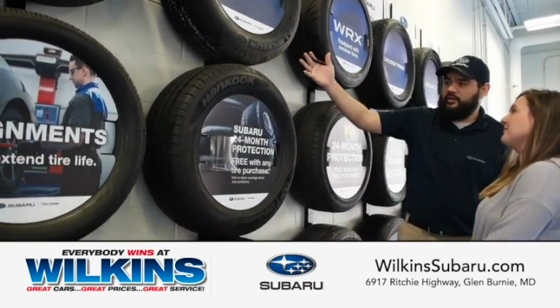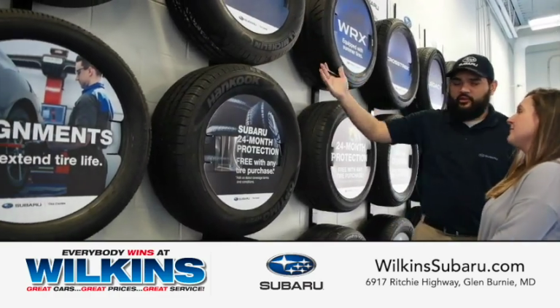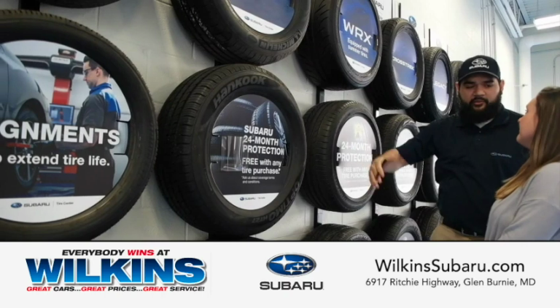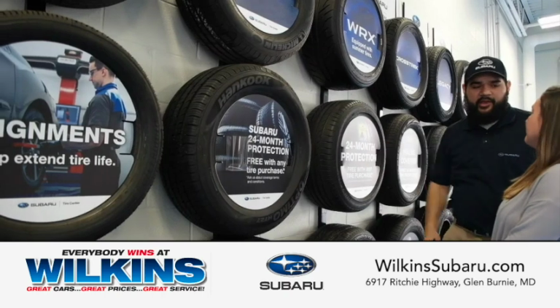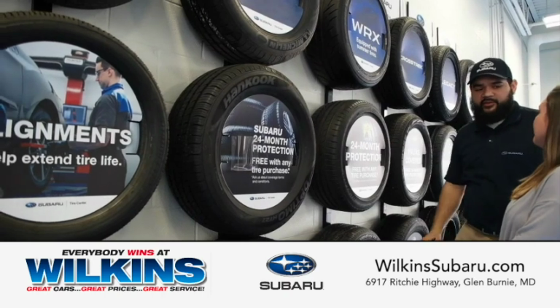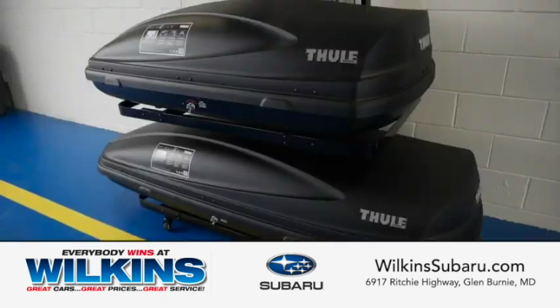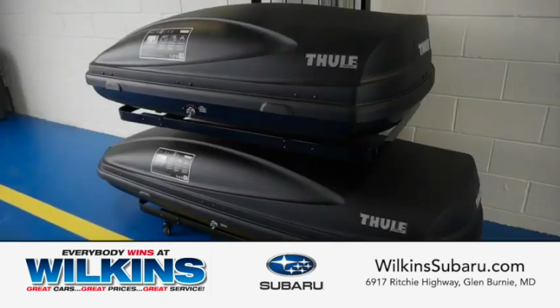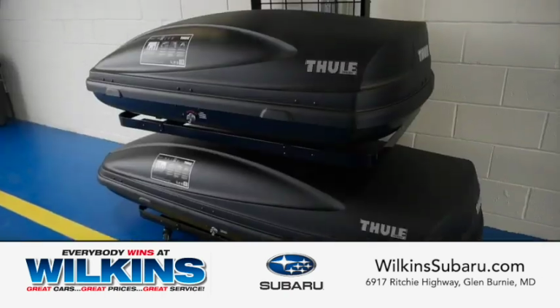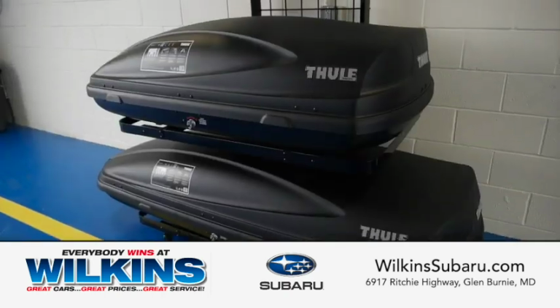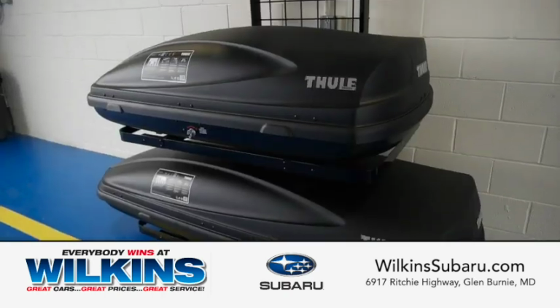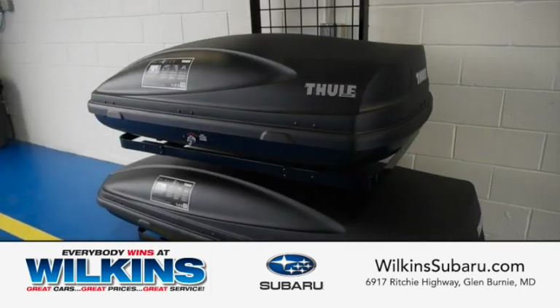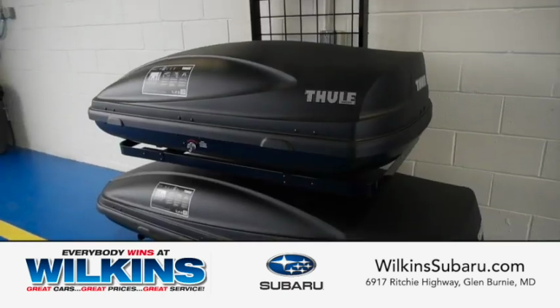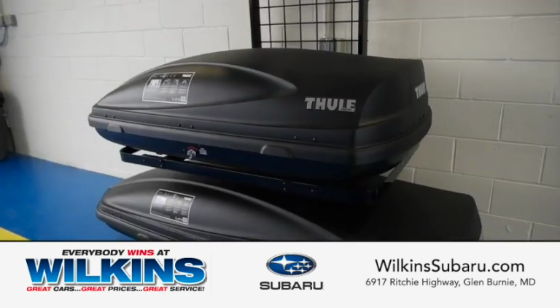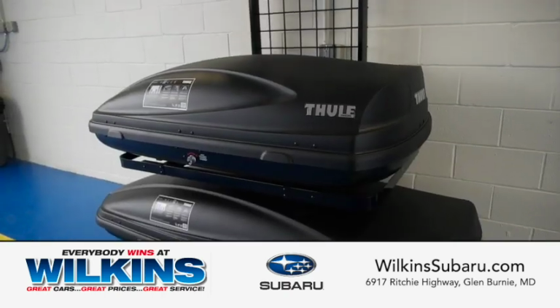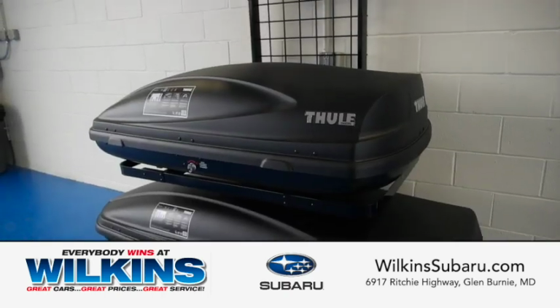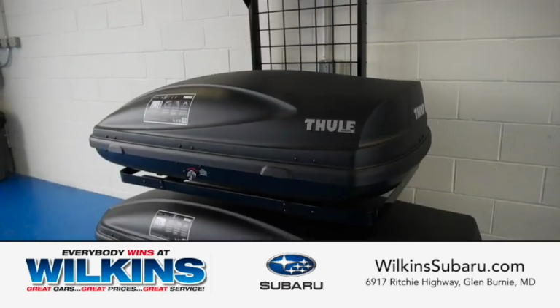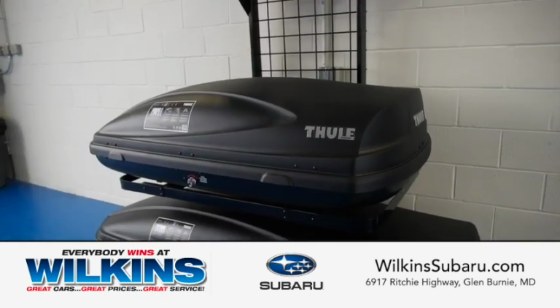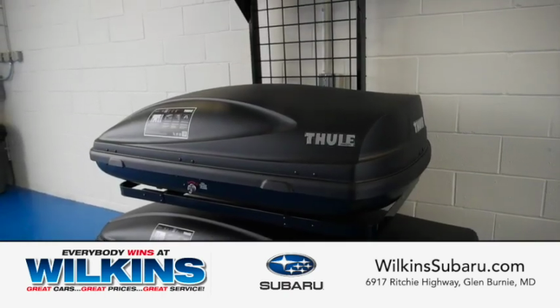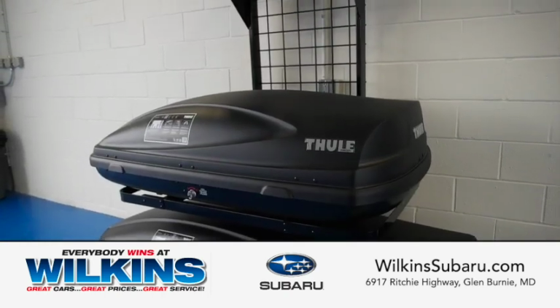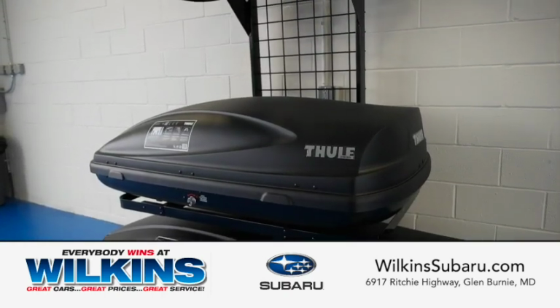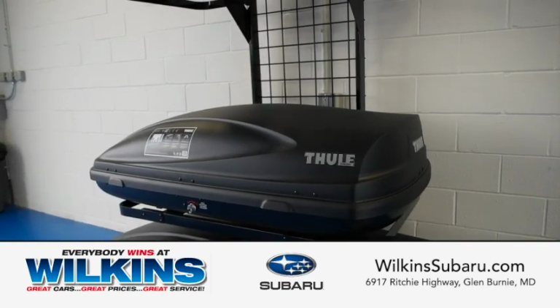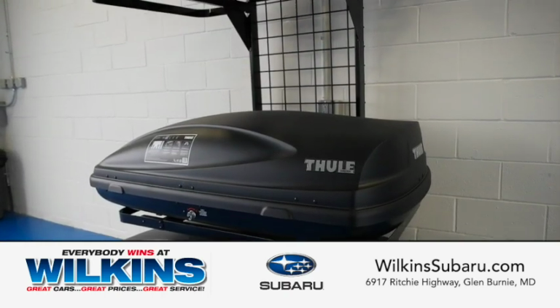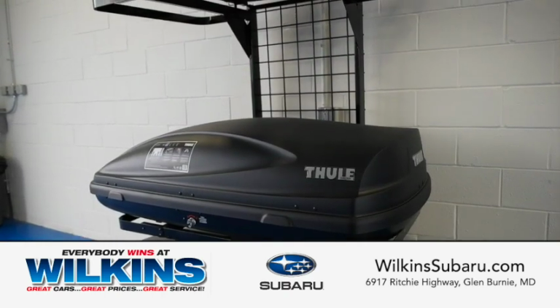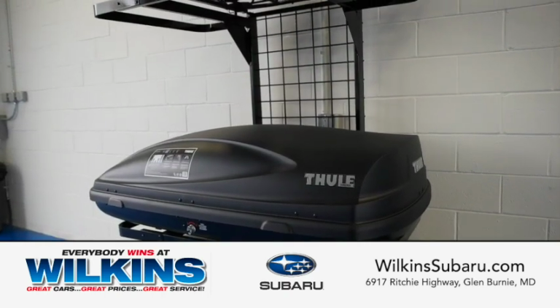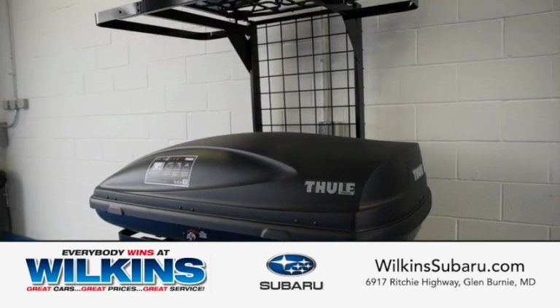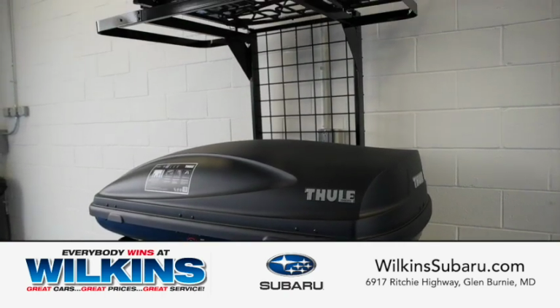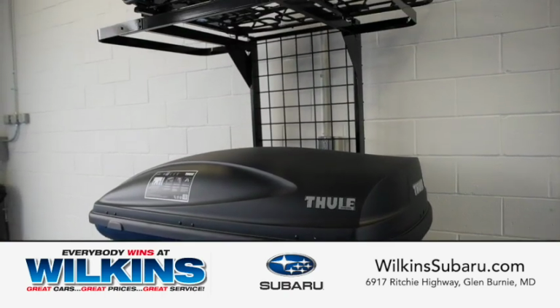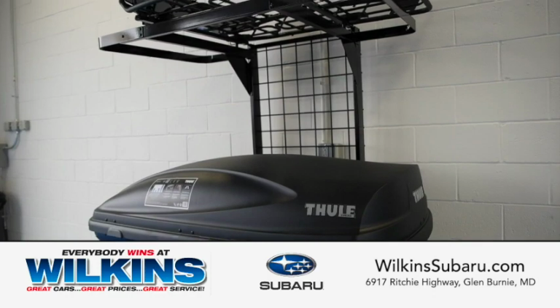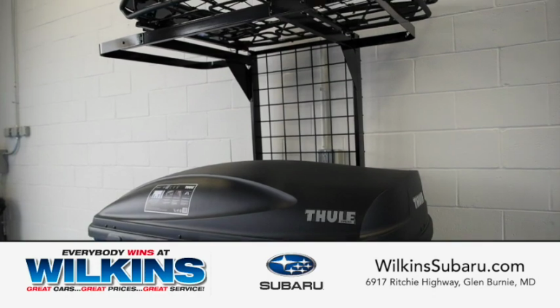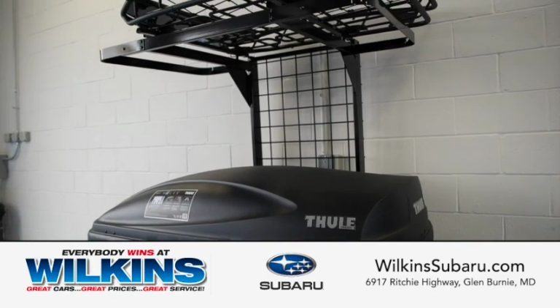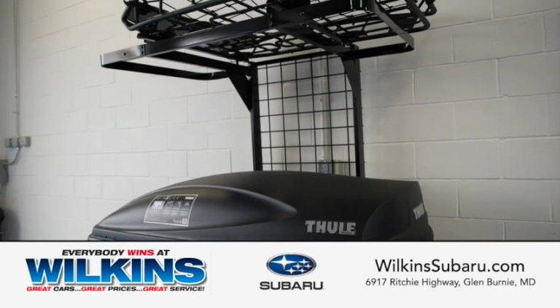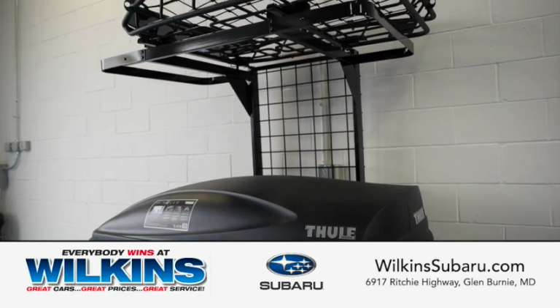And while you're here, ask about our wide range of new and pre-owned Subaru accessories, for sale and for rental.